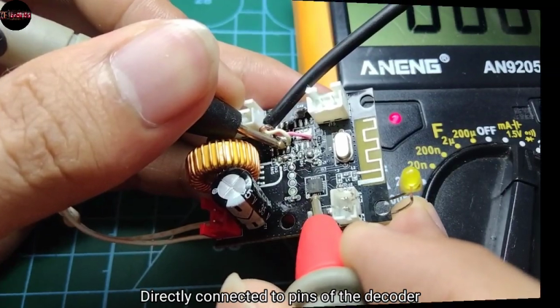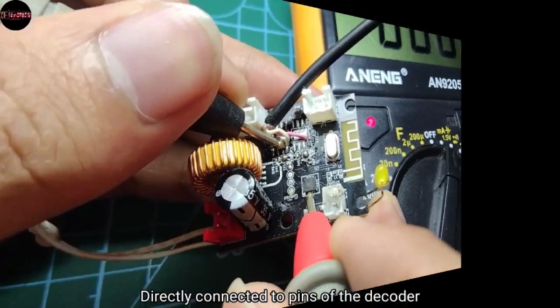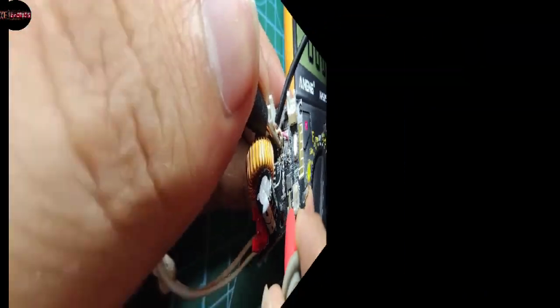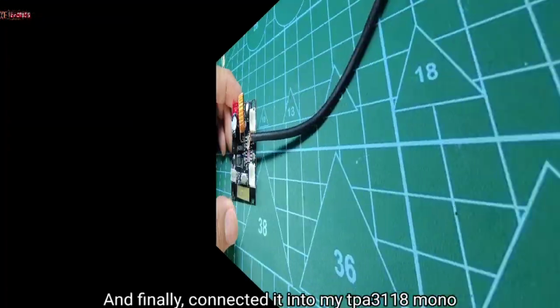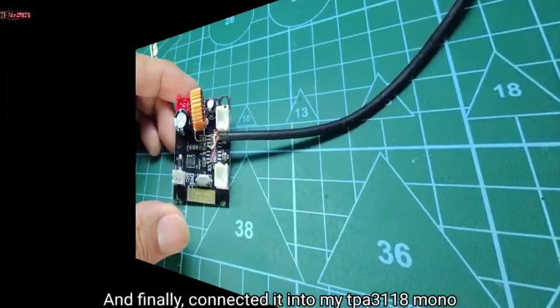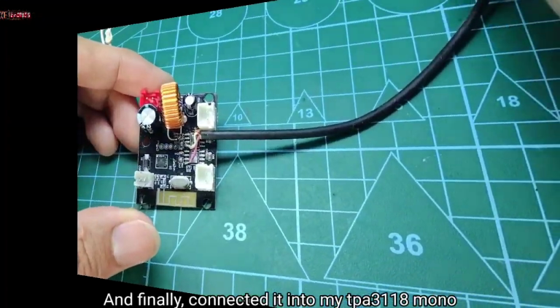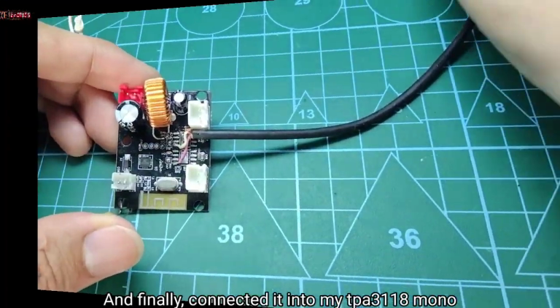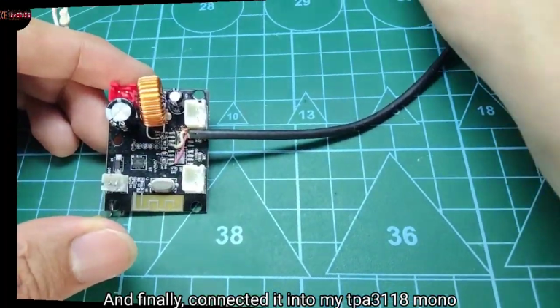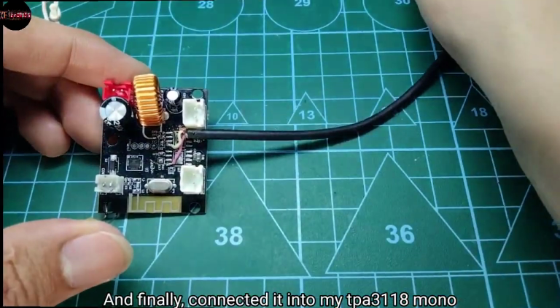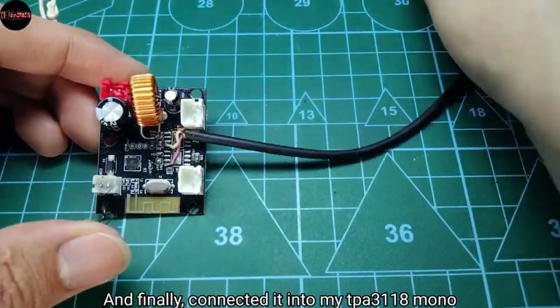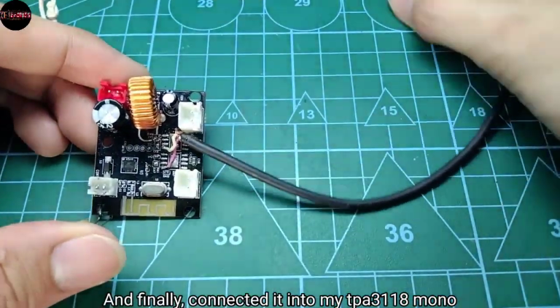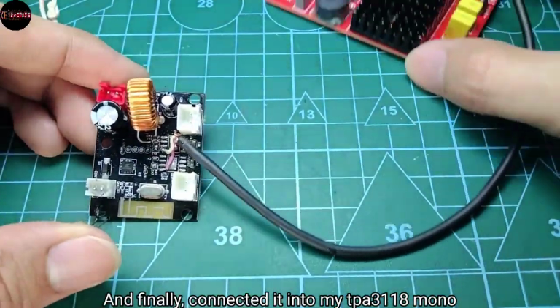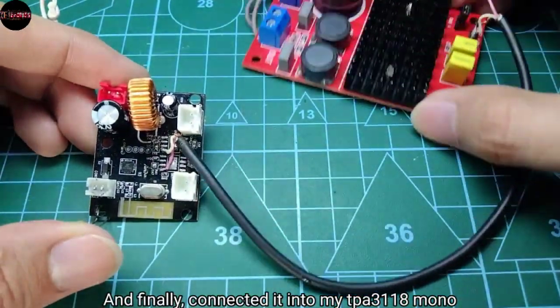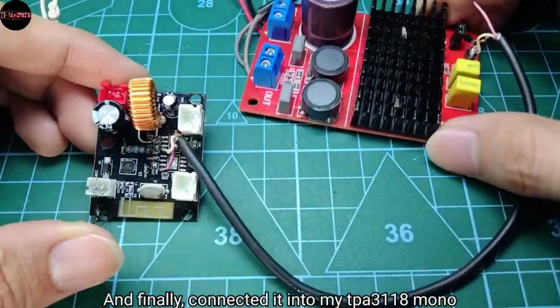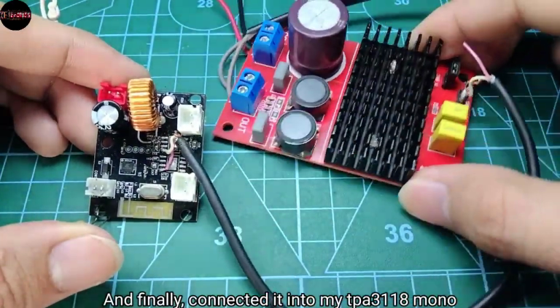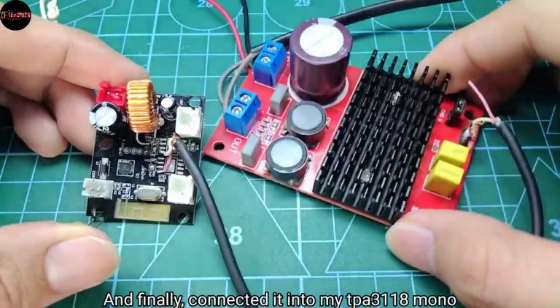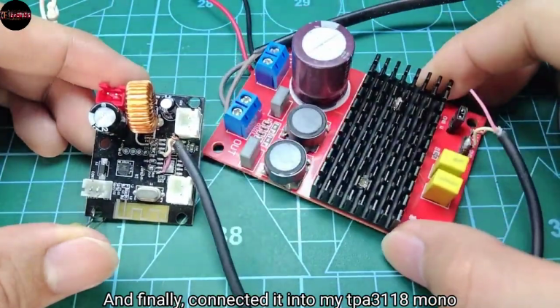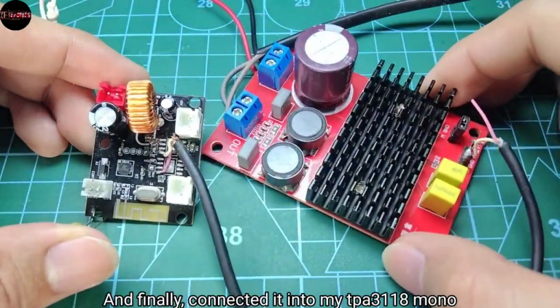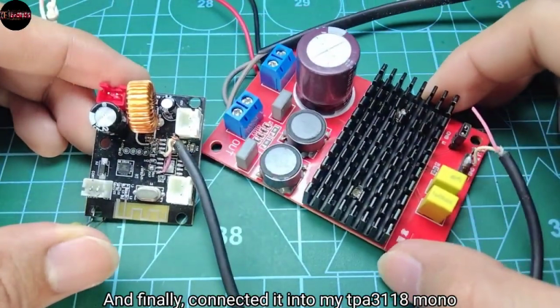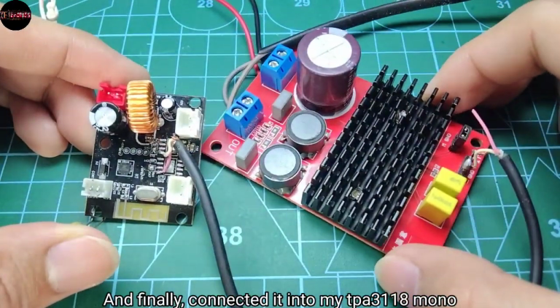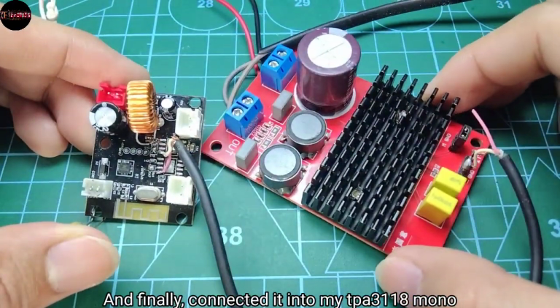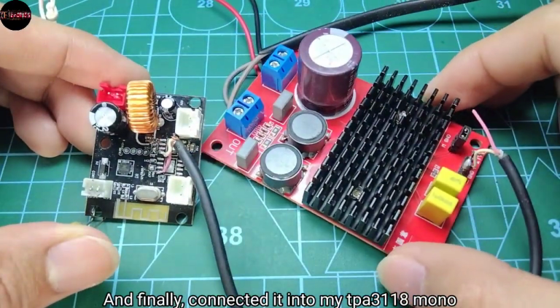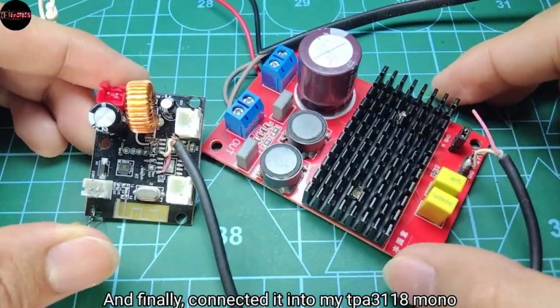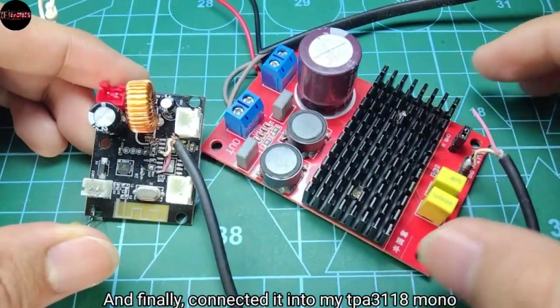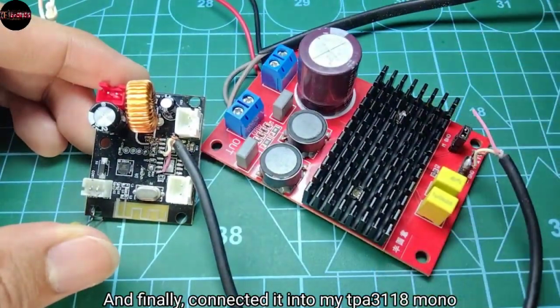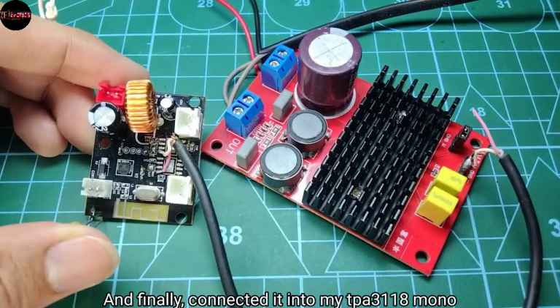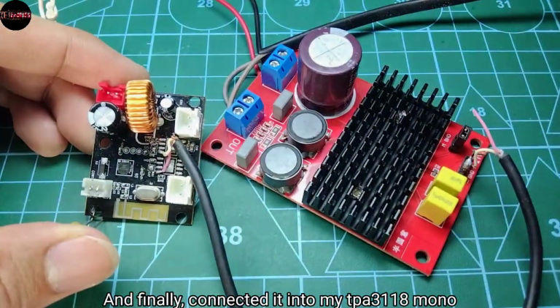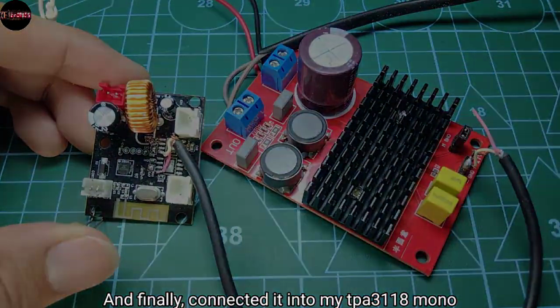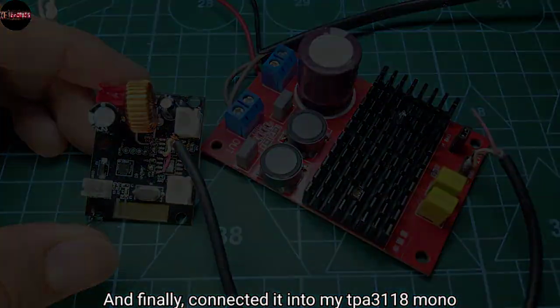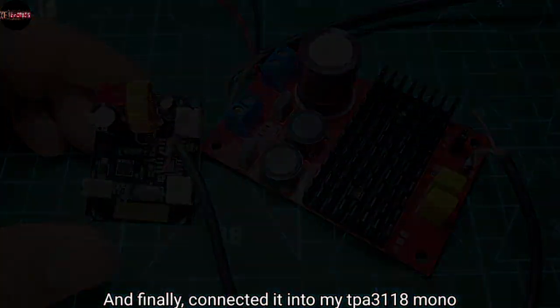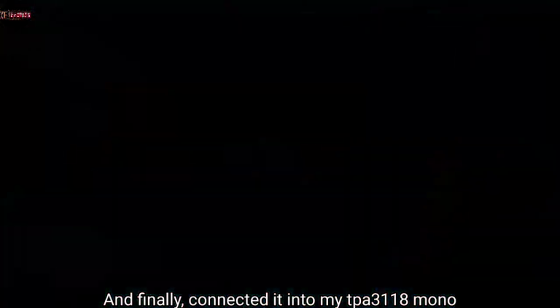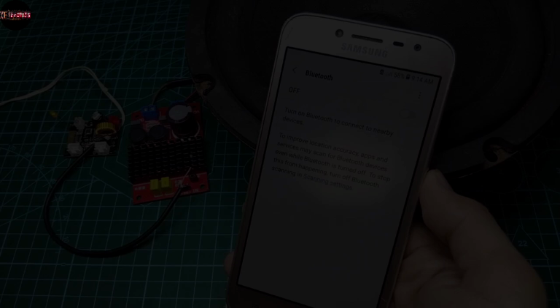Finally, I connected it into my TPA3118 mono amplifier.